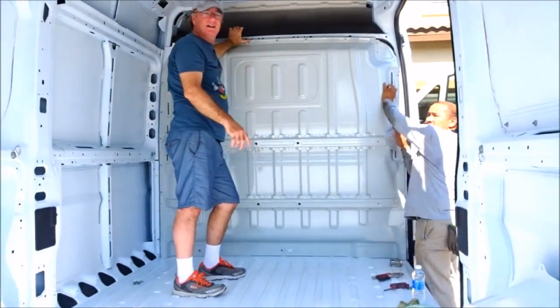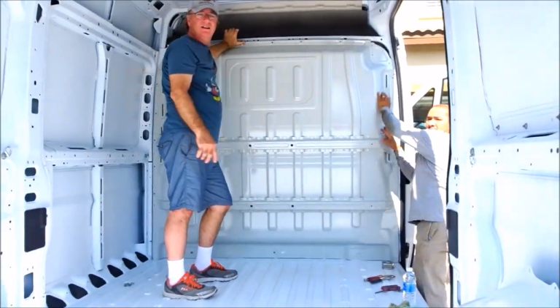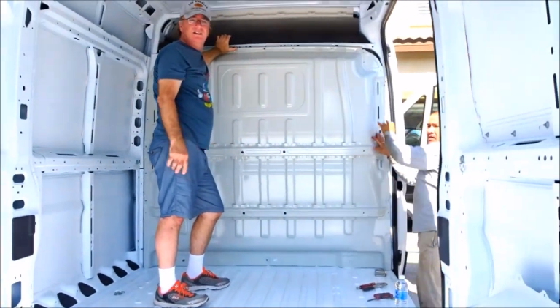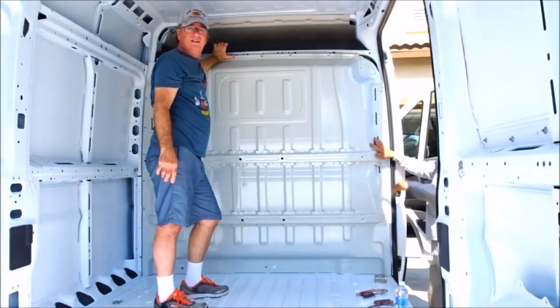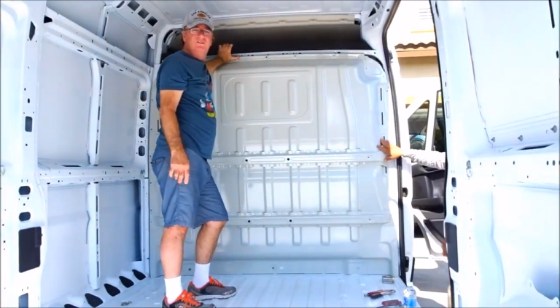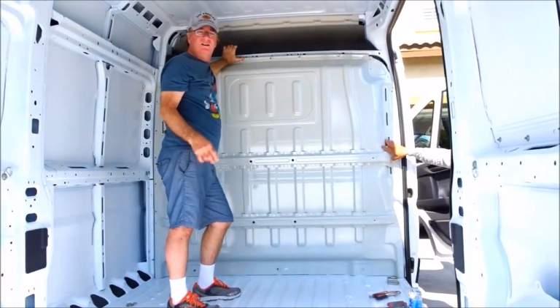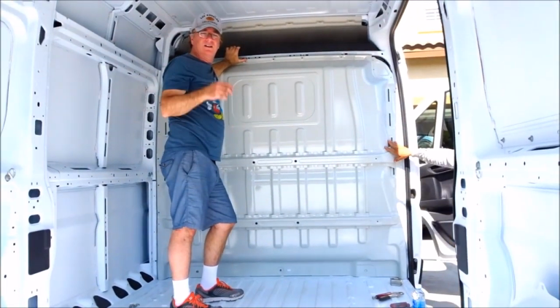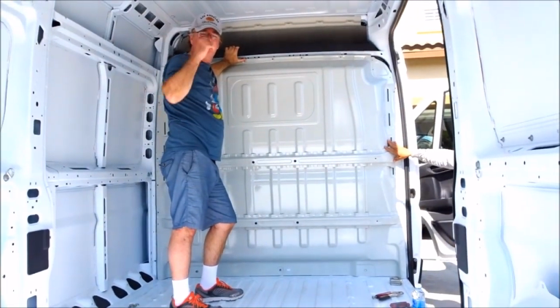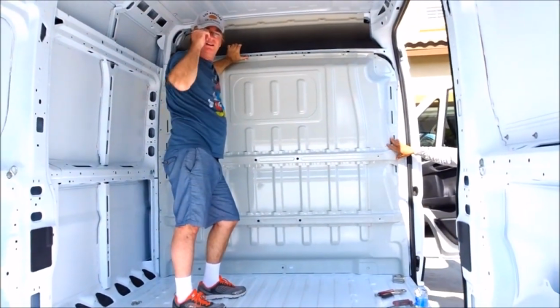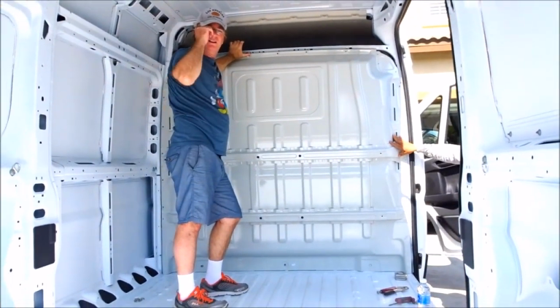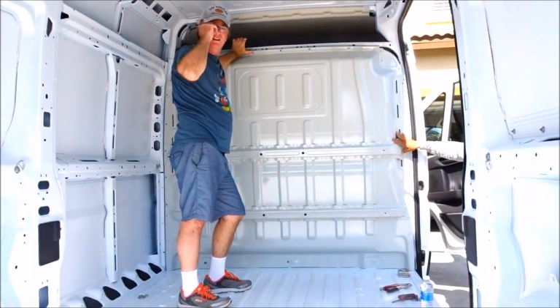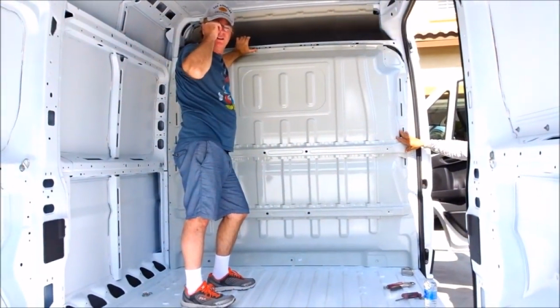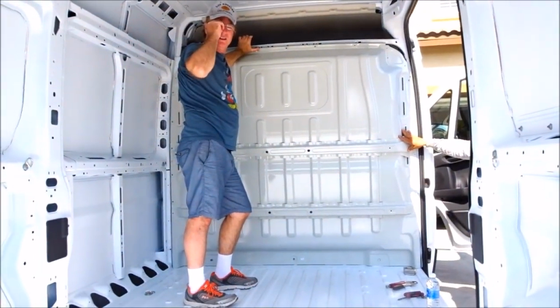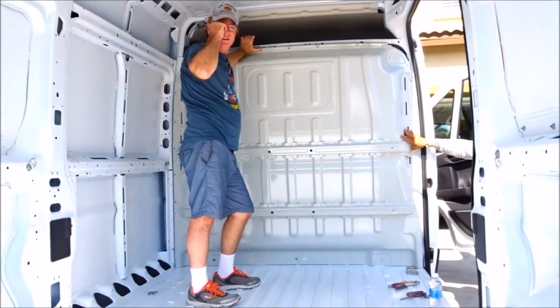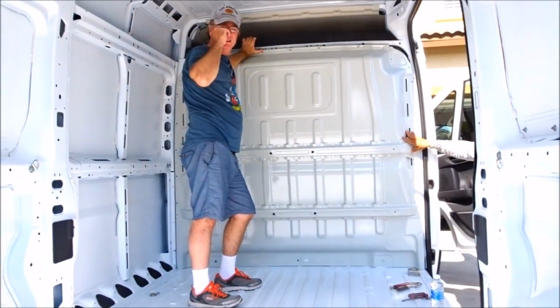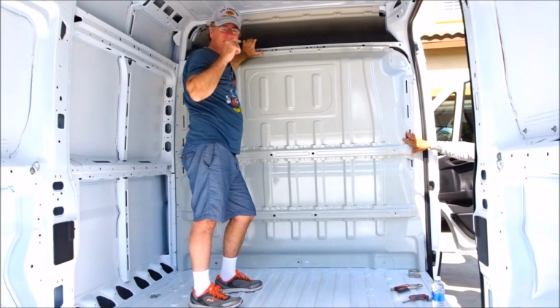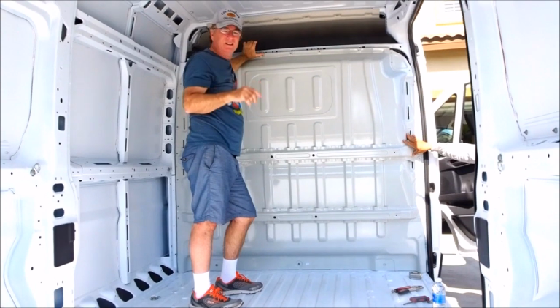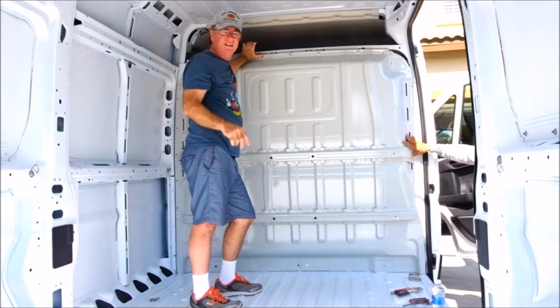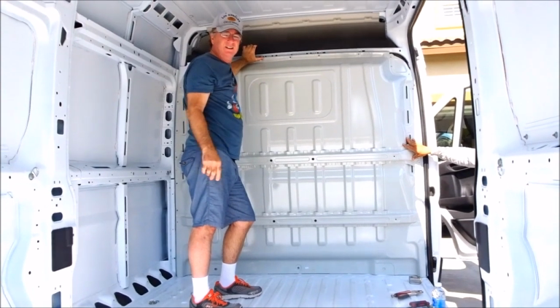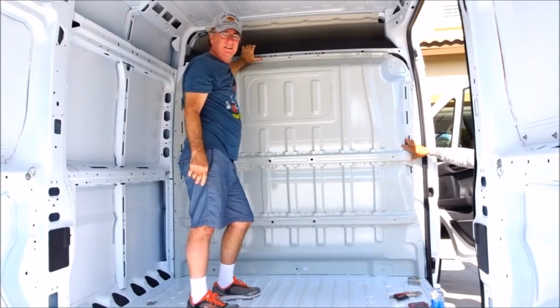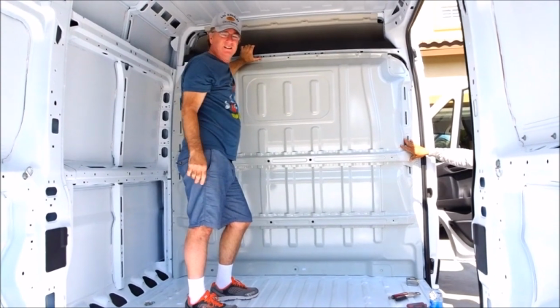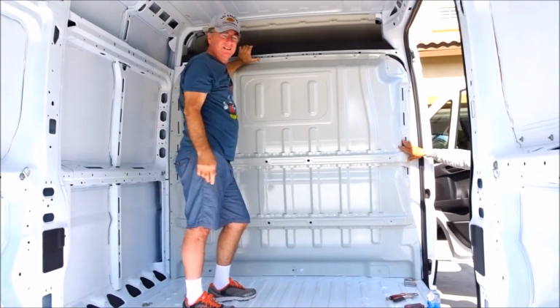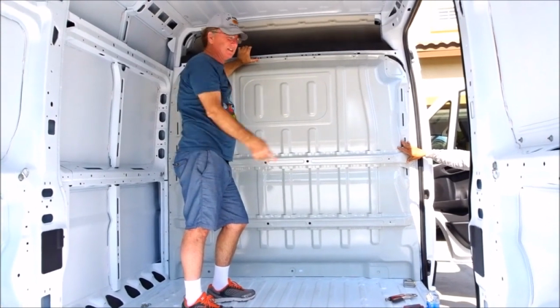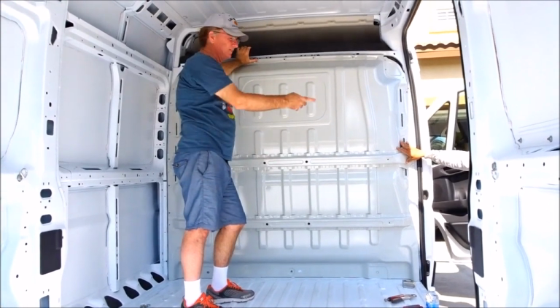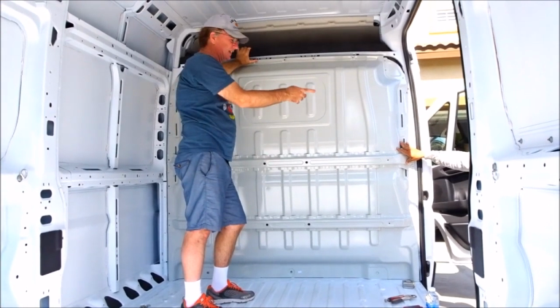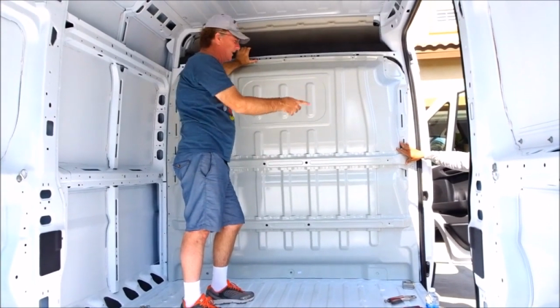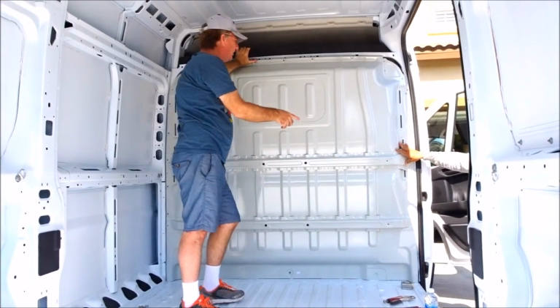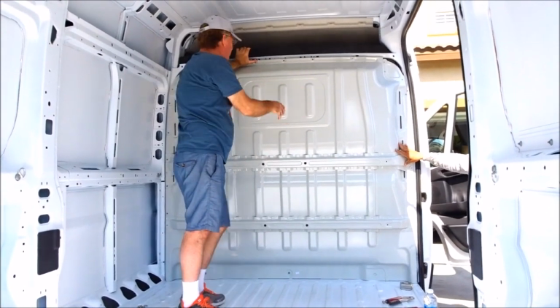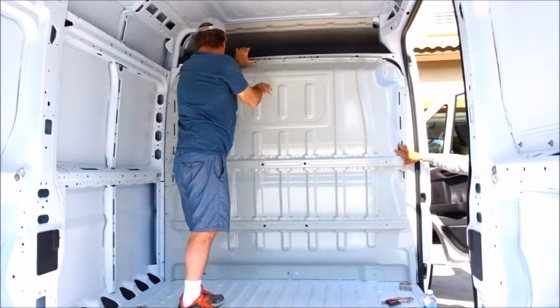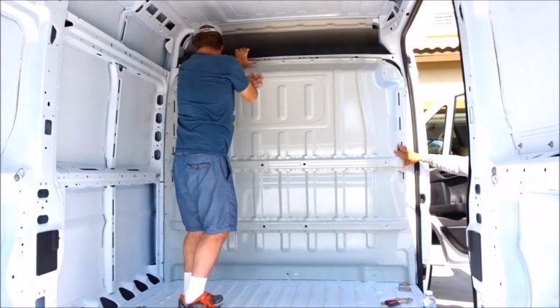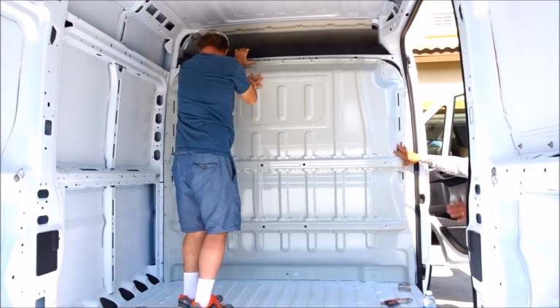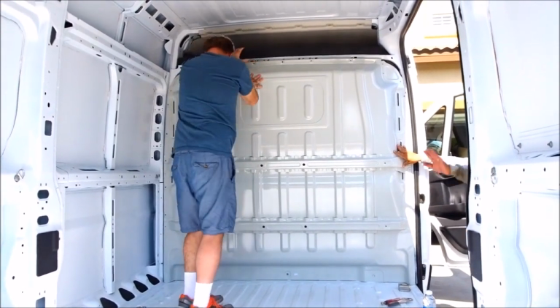We have the divider ready to come out. Thanks to Miguel!